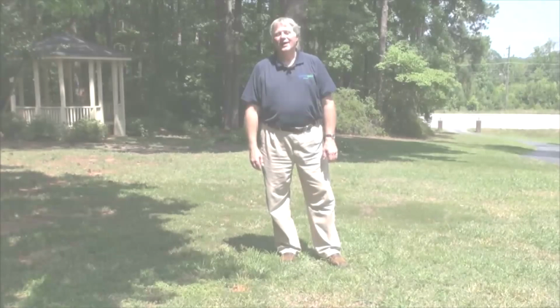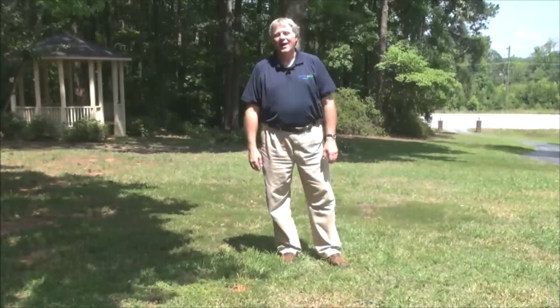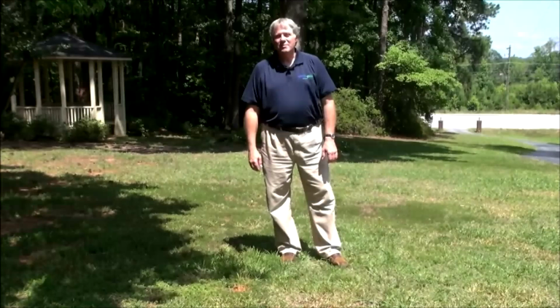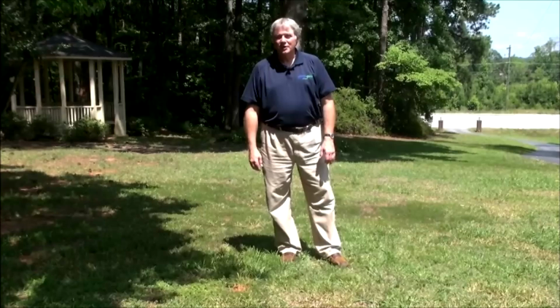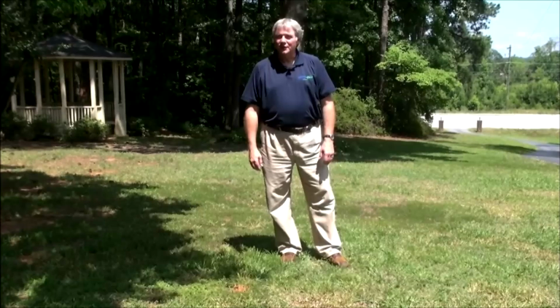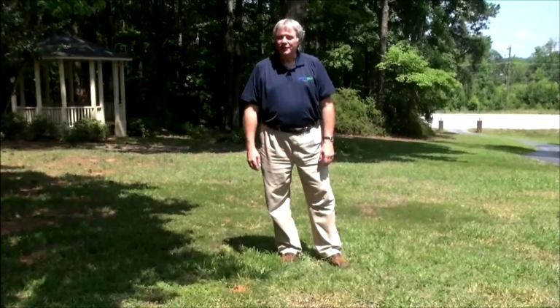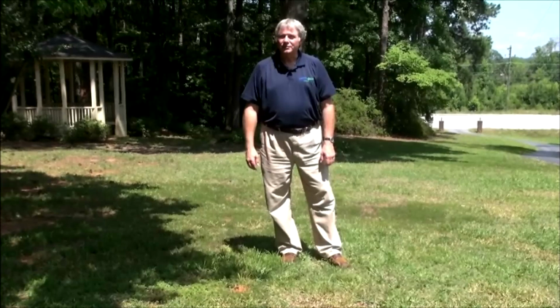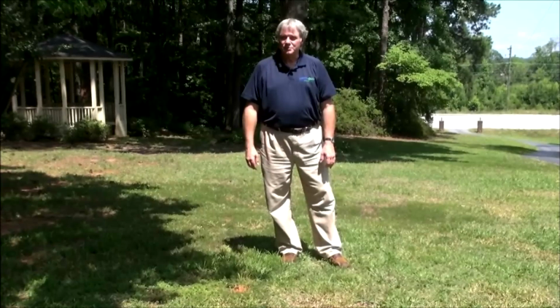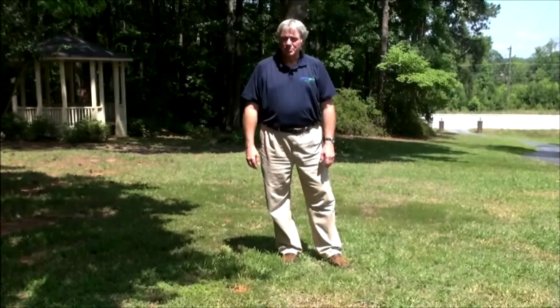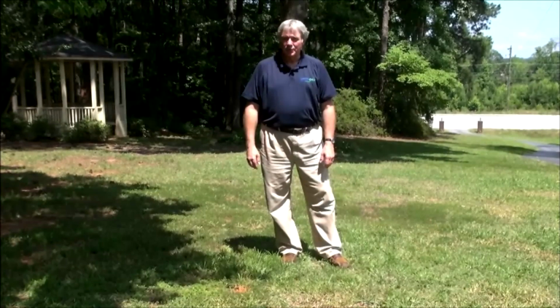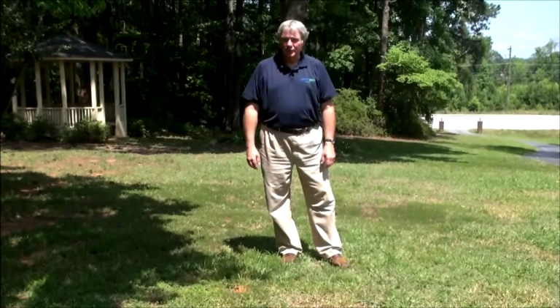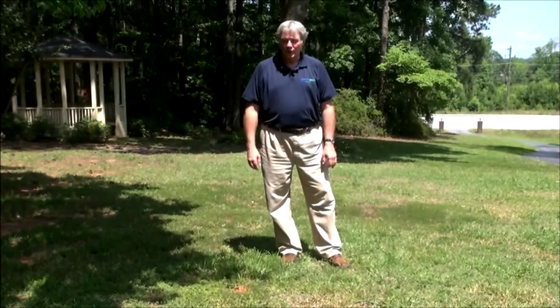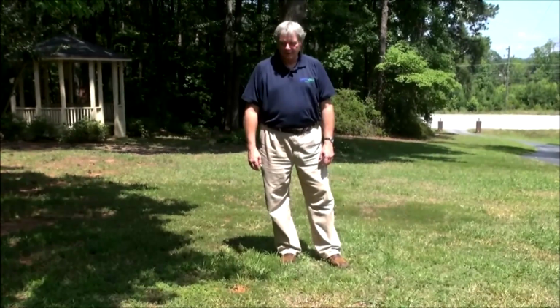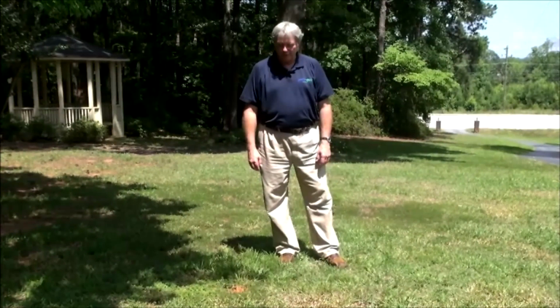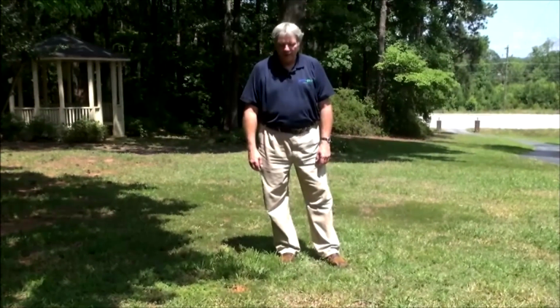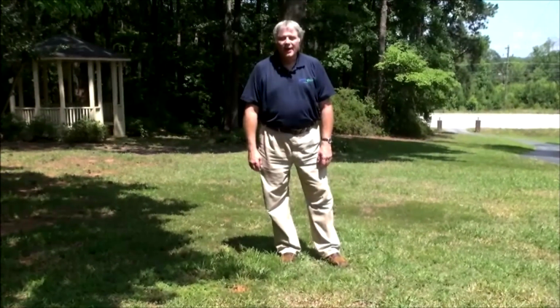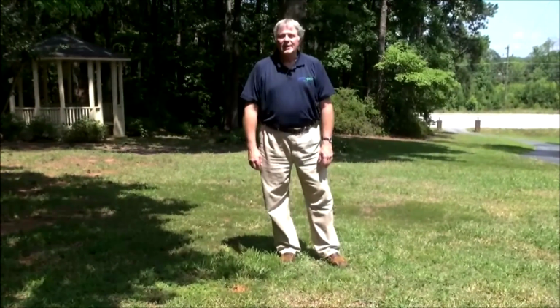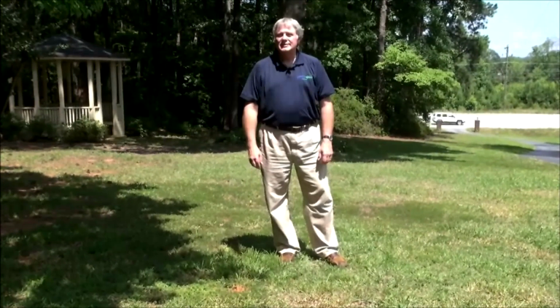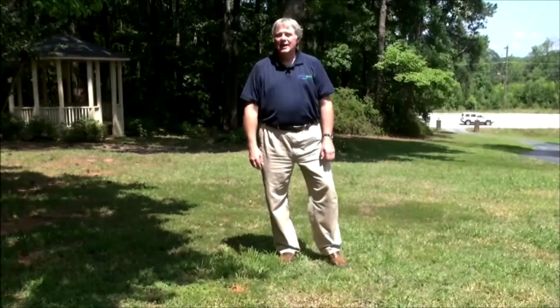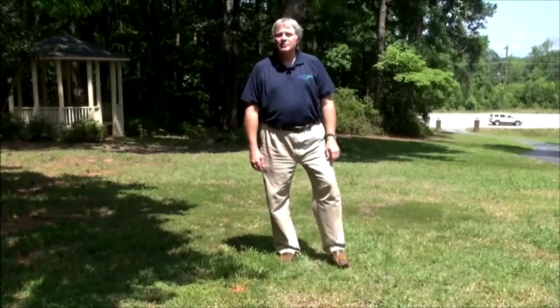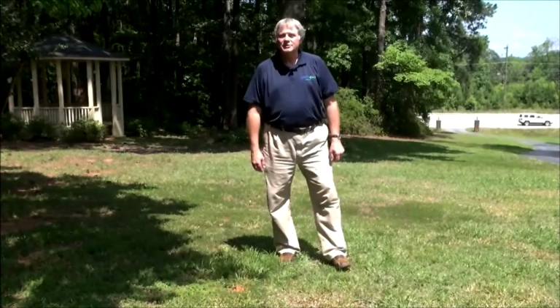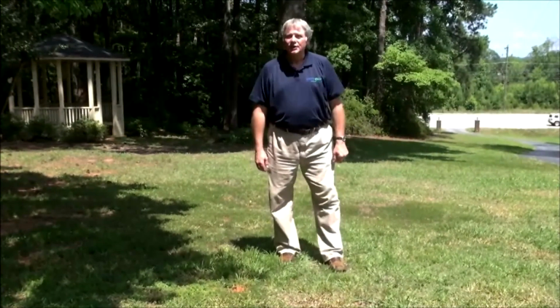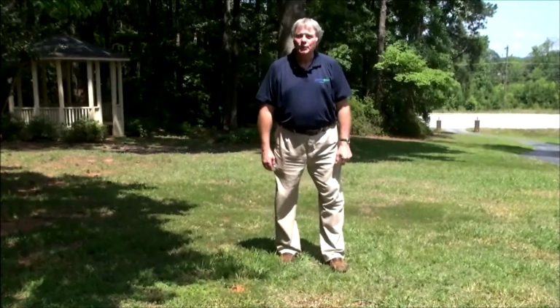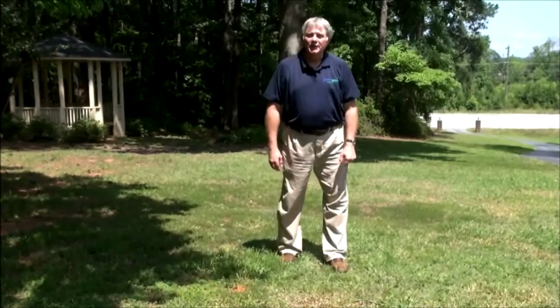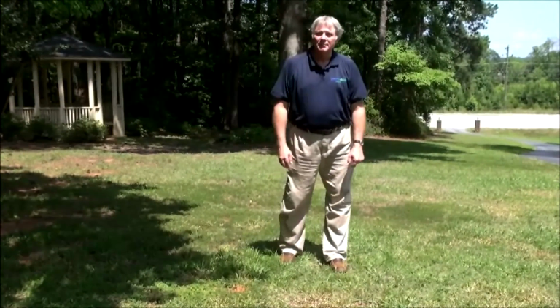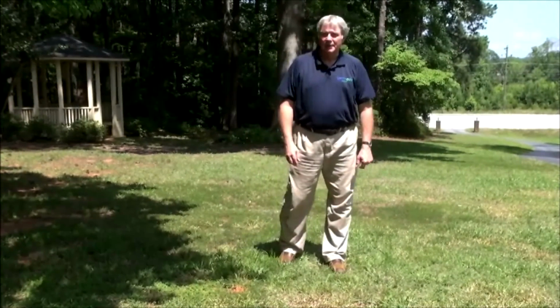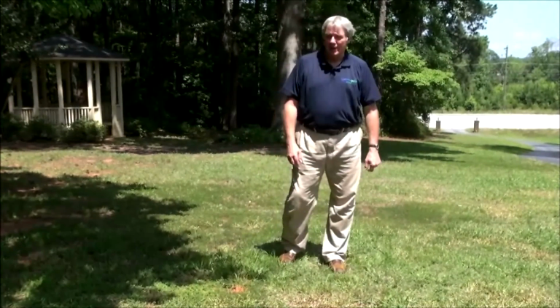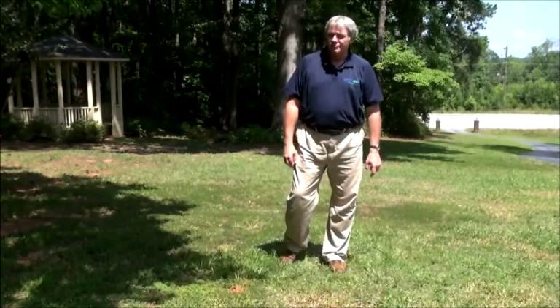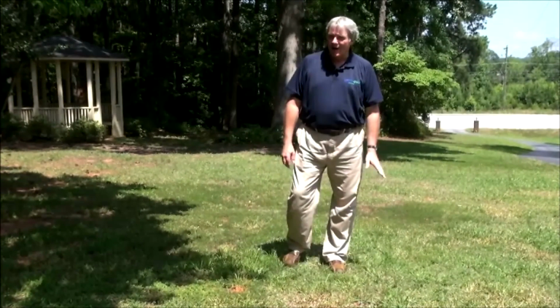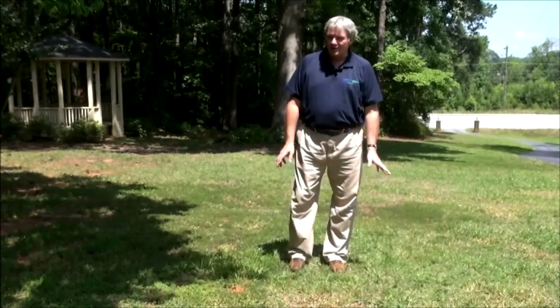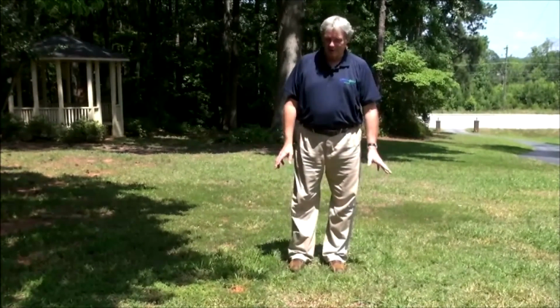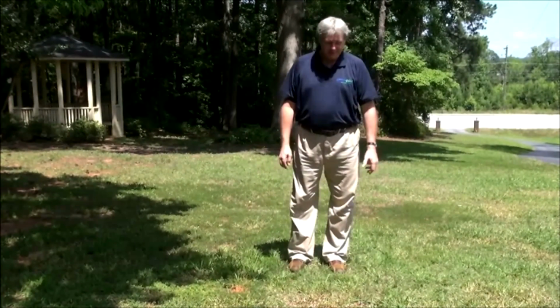I'm Harold Enger from Spring Green Lawn Care, and today I'm going to tell you a little bit about fire ants.